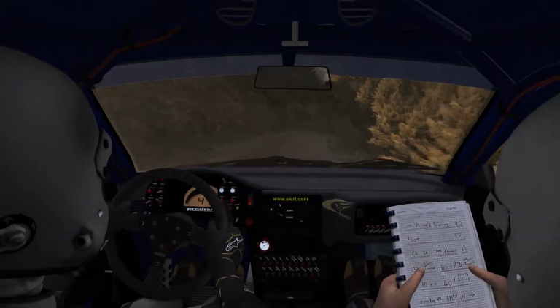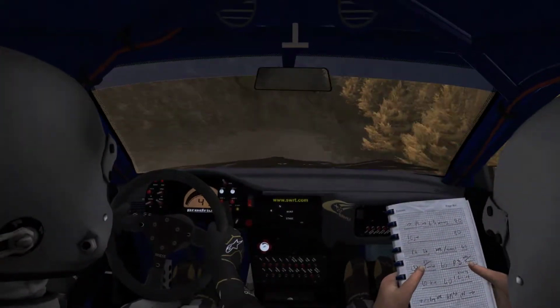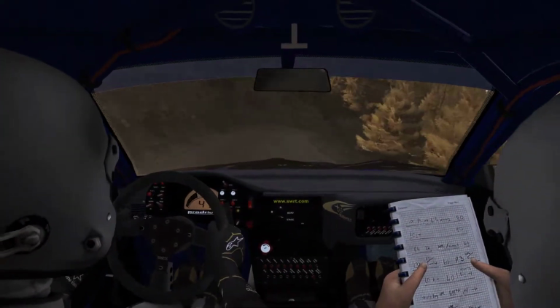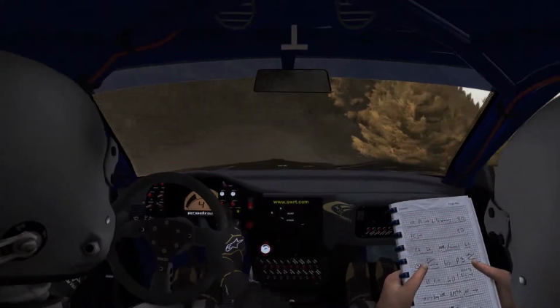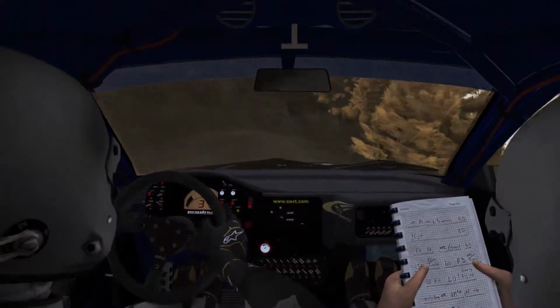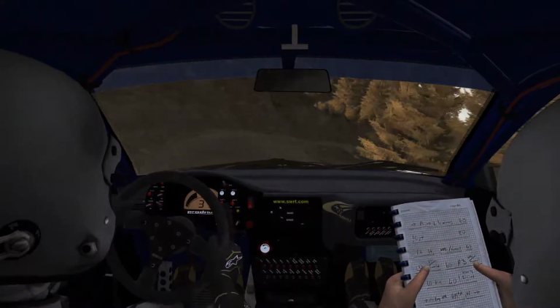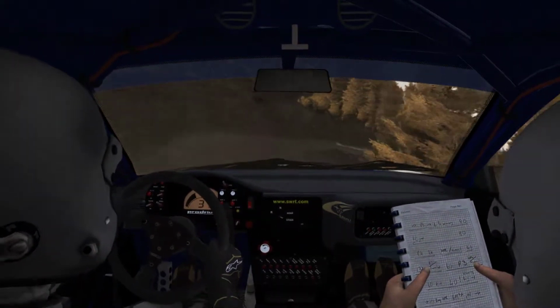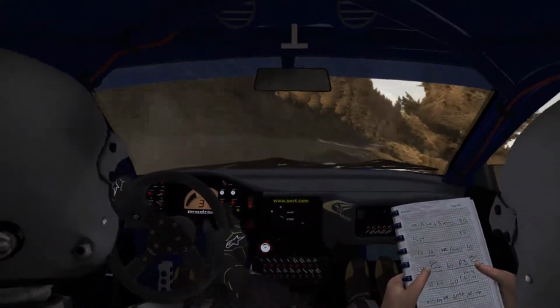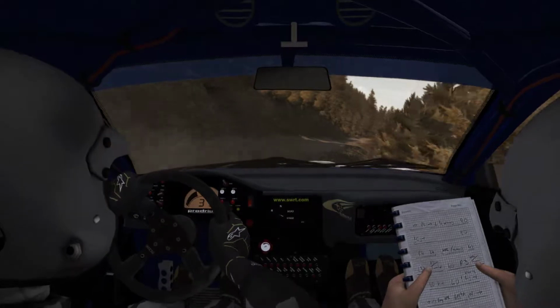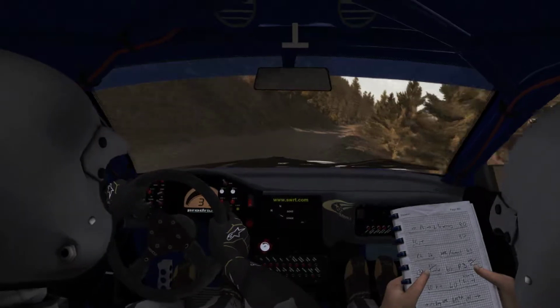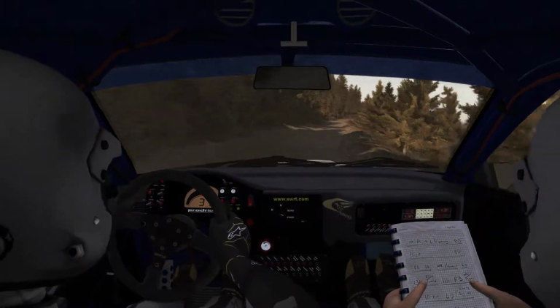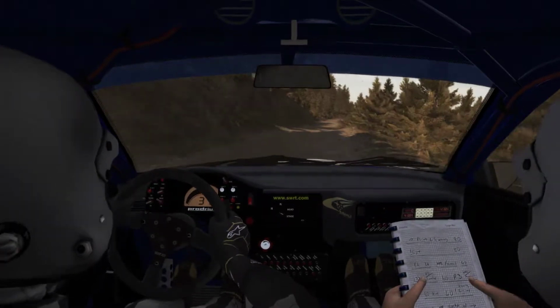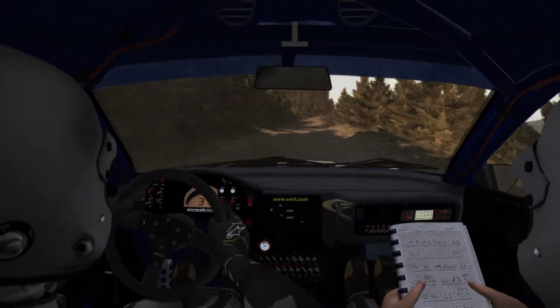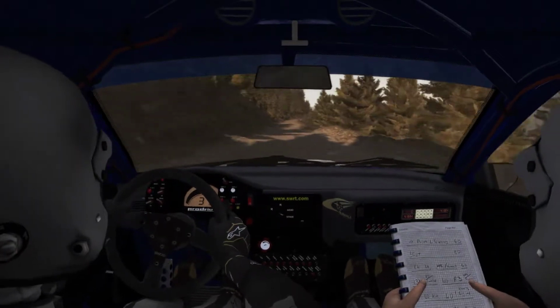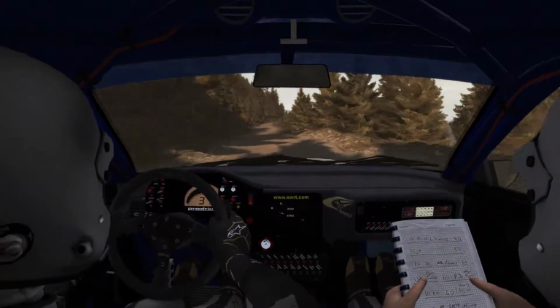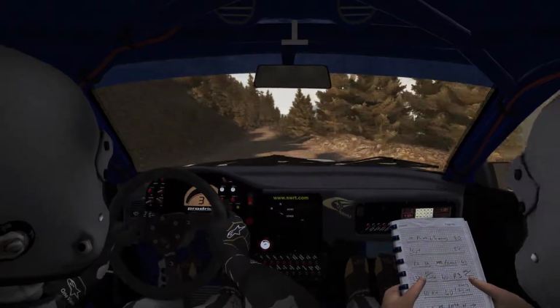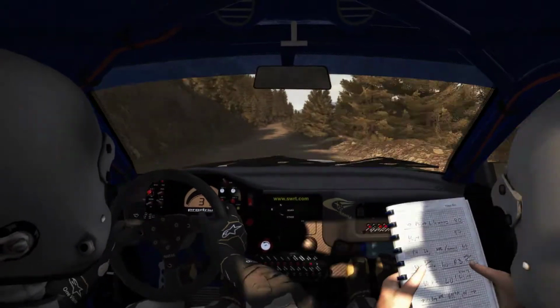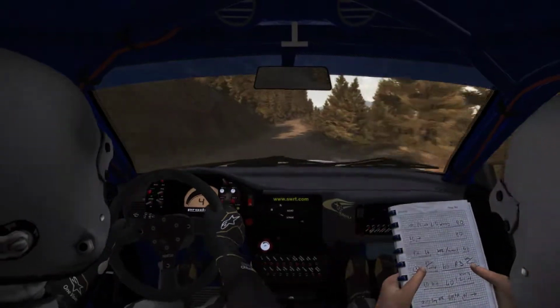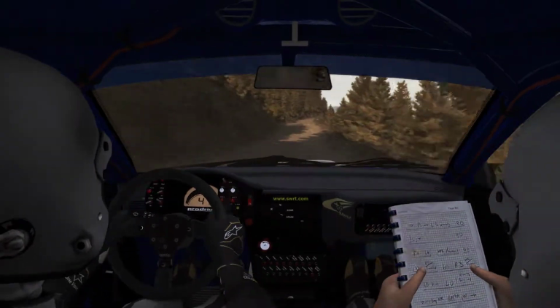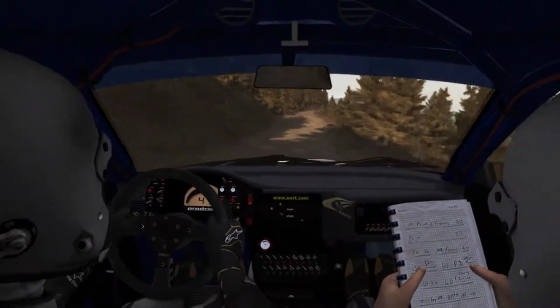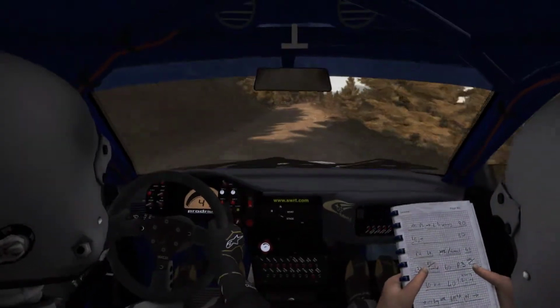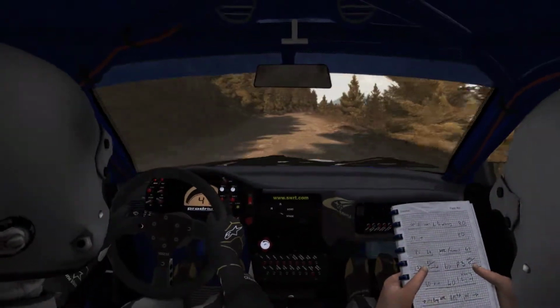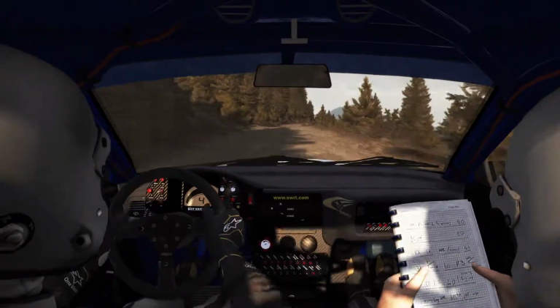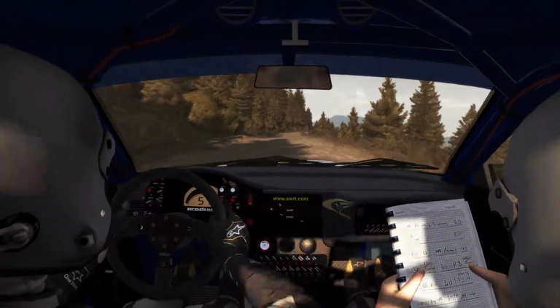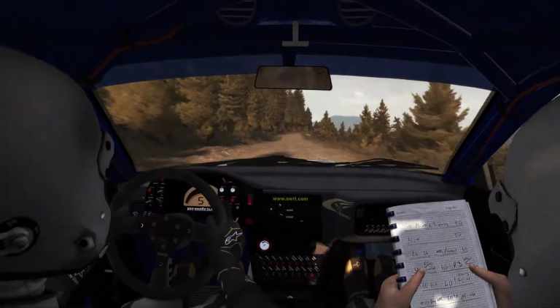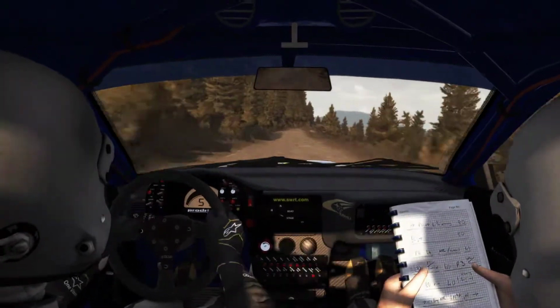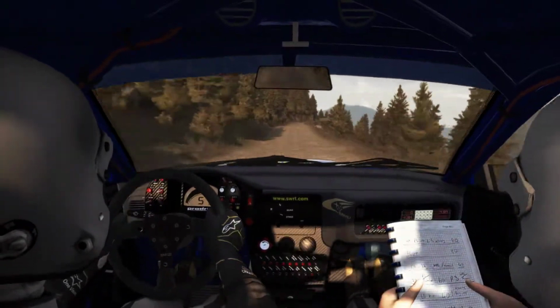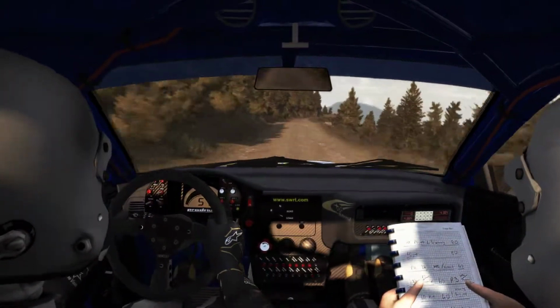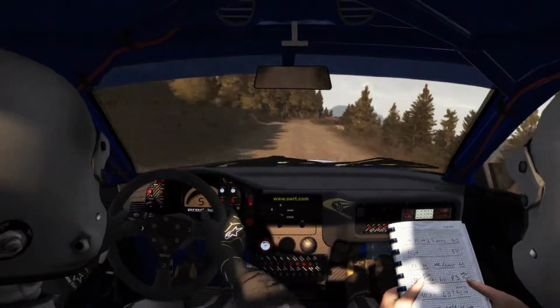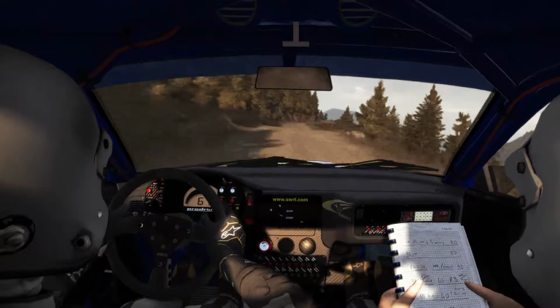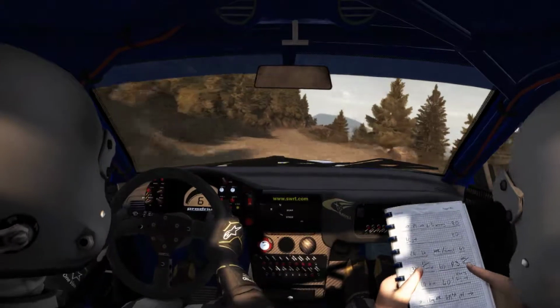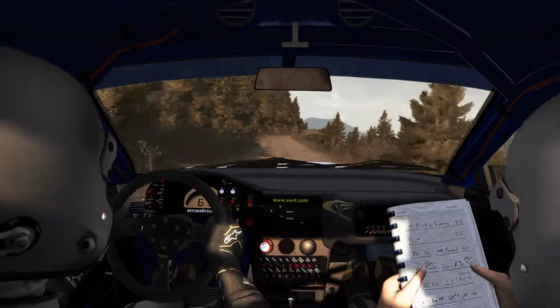Caution, right 2 long, keep mid. 170, caution, jump, right 5 tight.